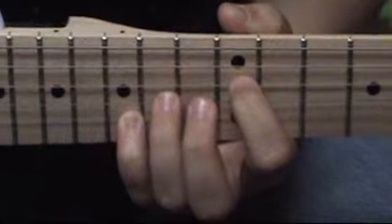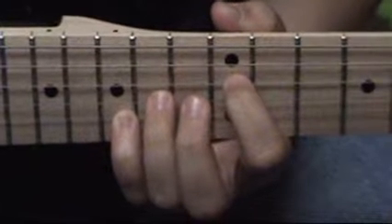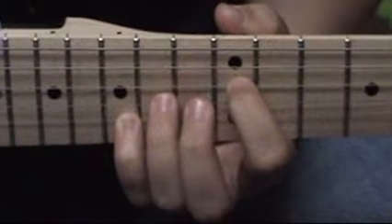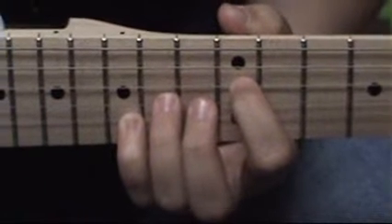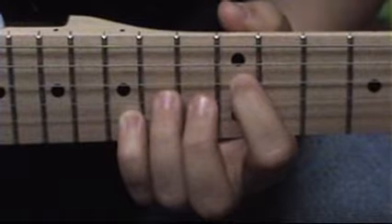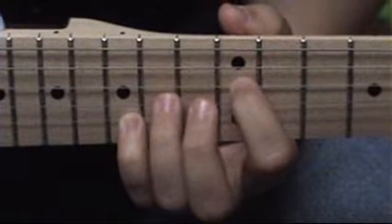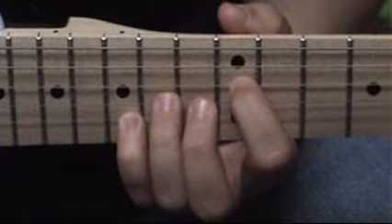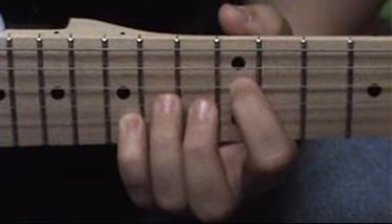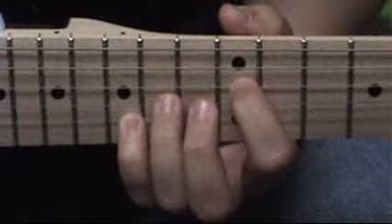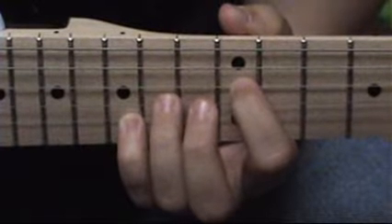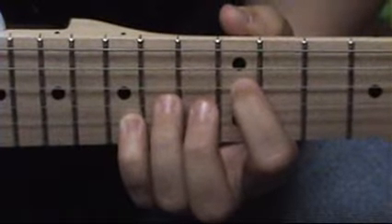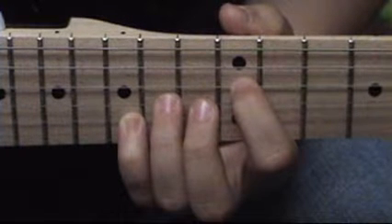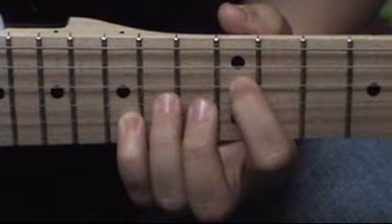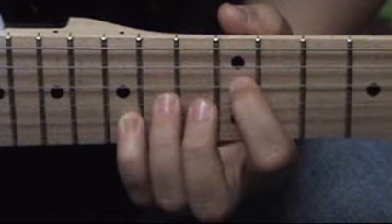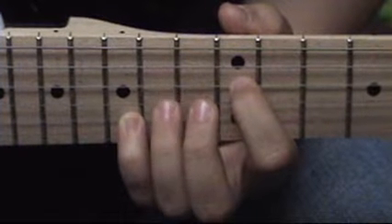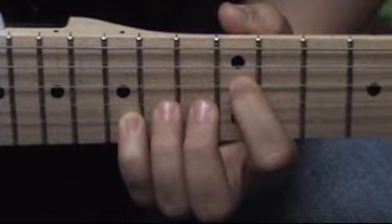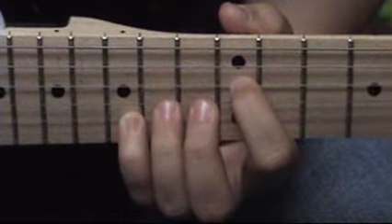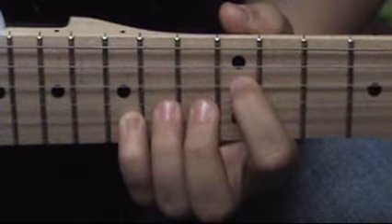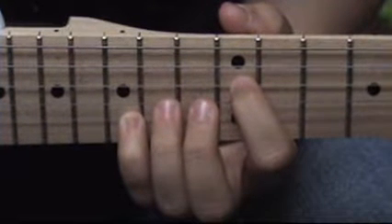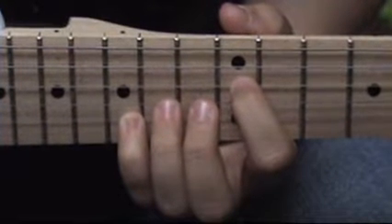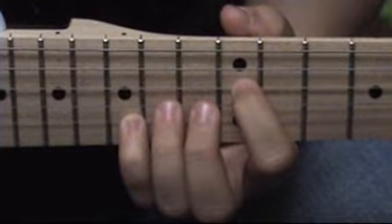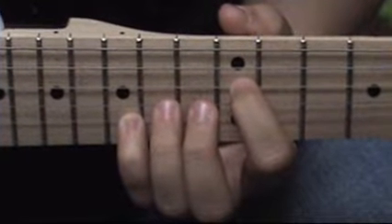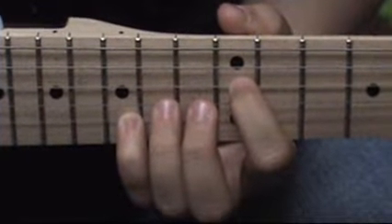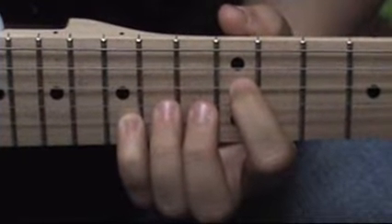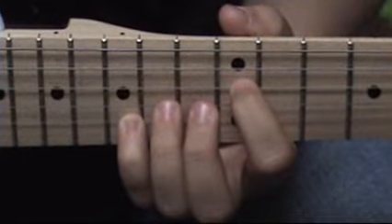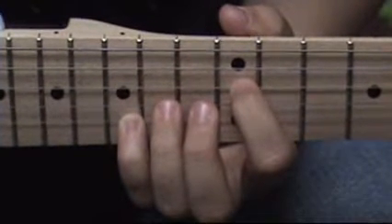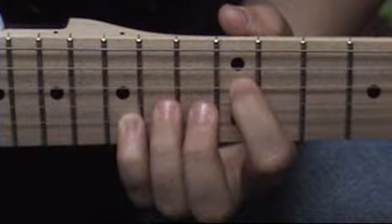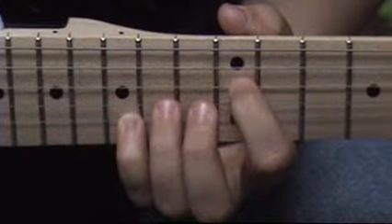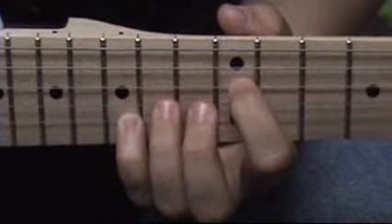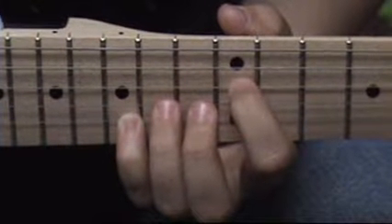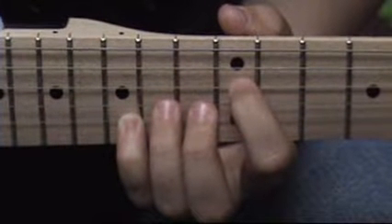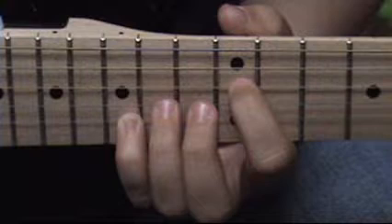Hello, this is Digitu and this is a guitar tutorial on how to play Guns N' Roses' Sweet Child of Mine.